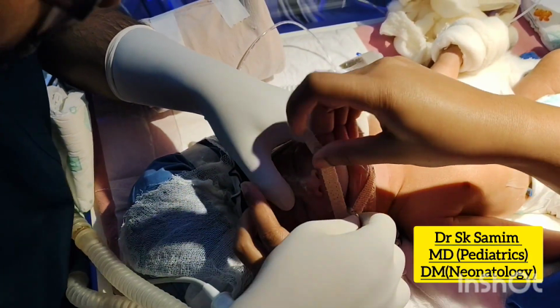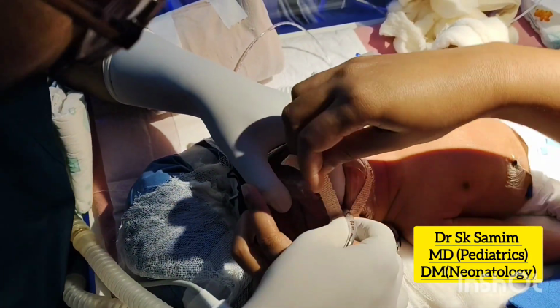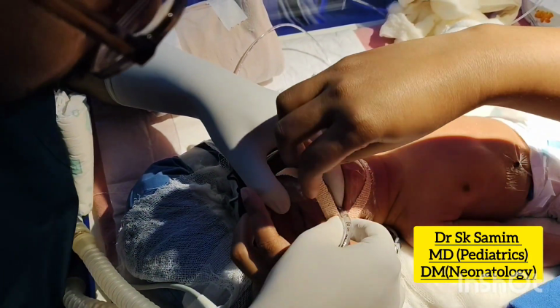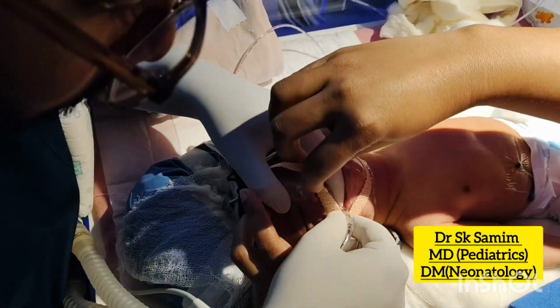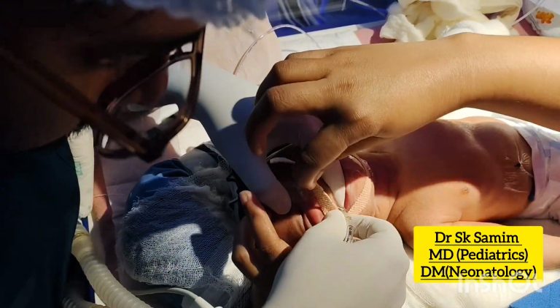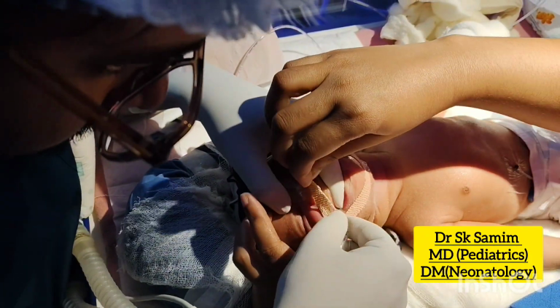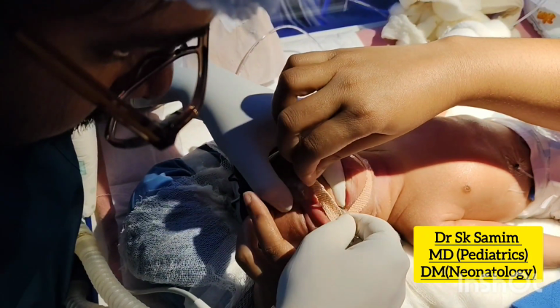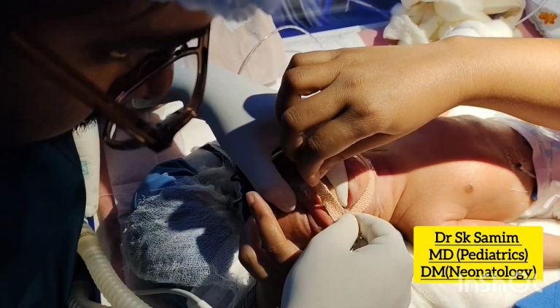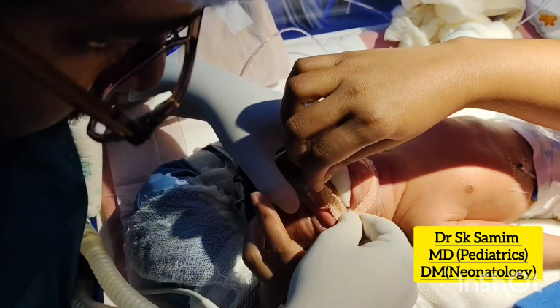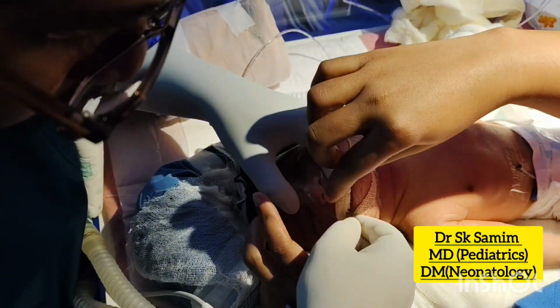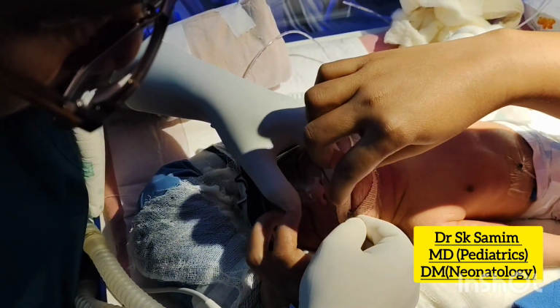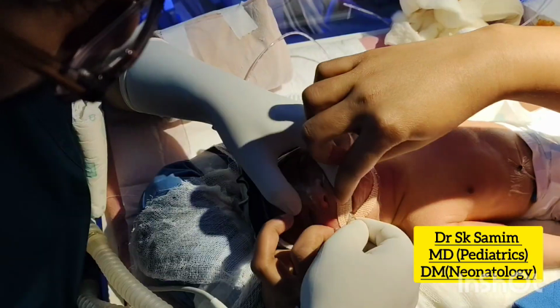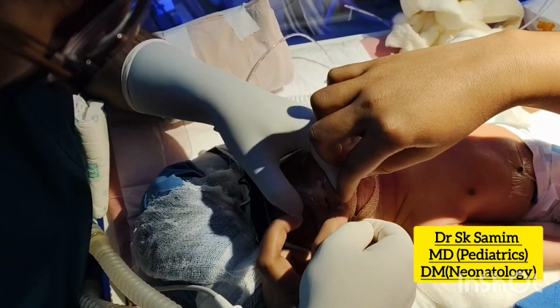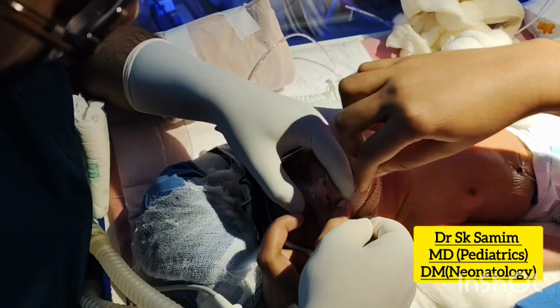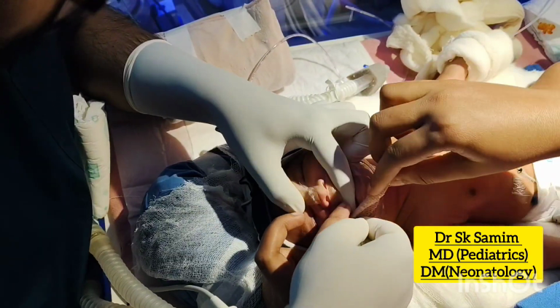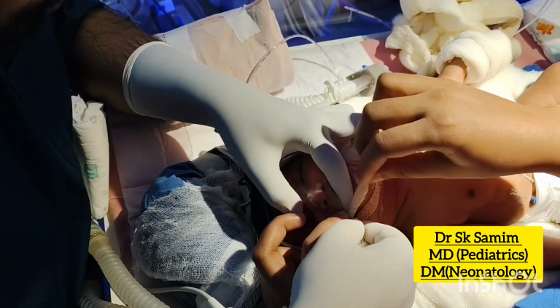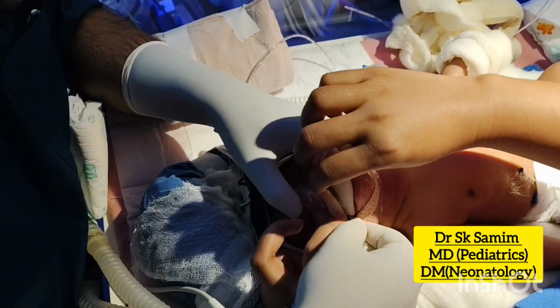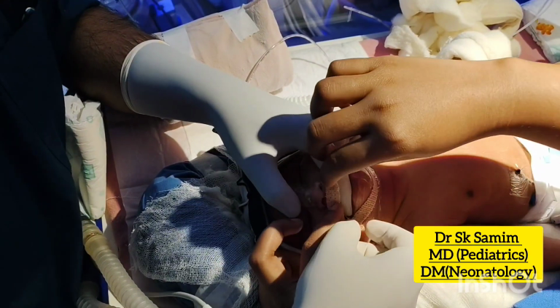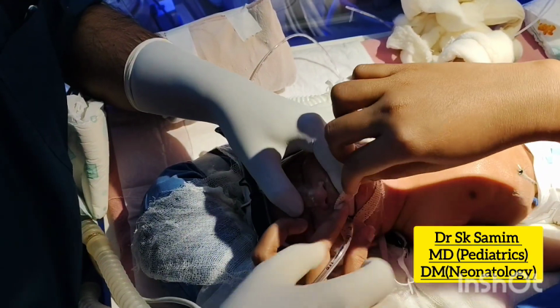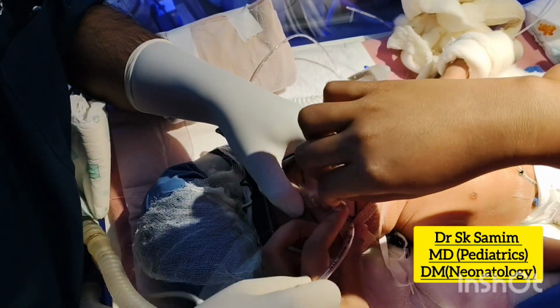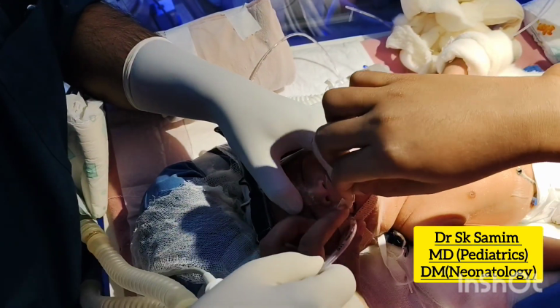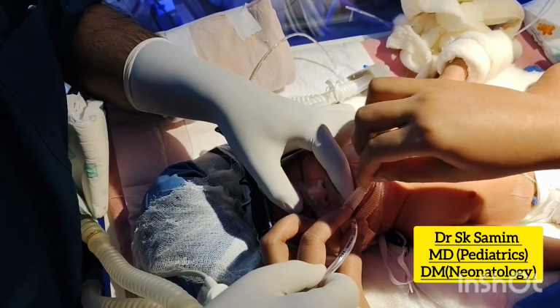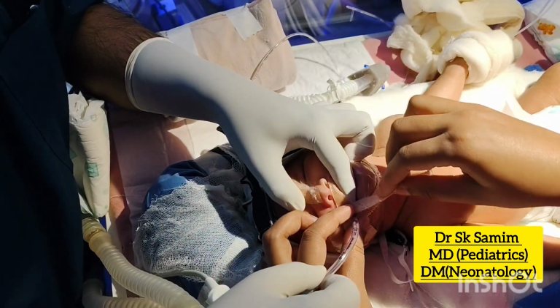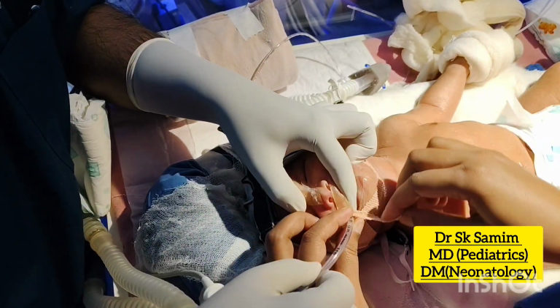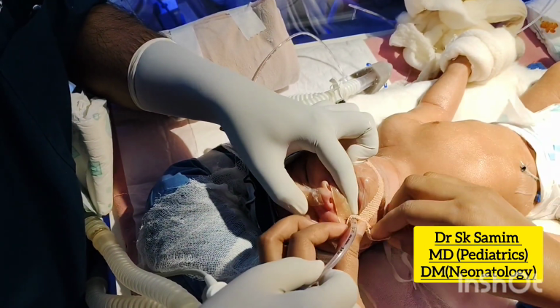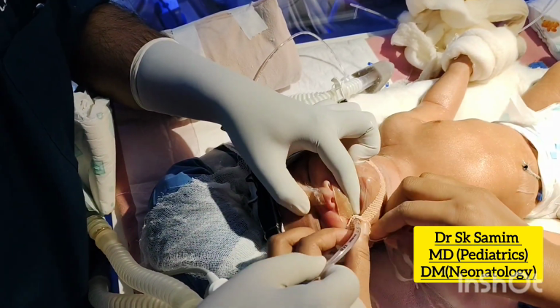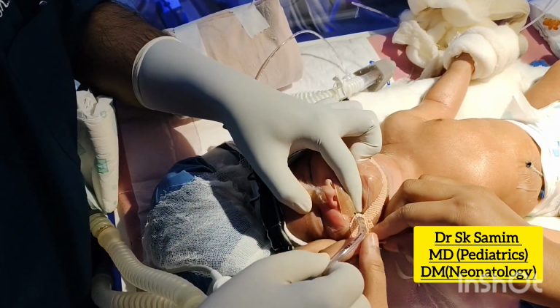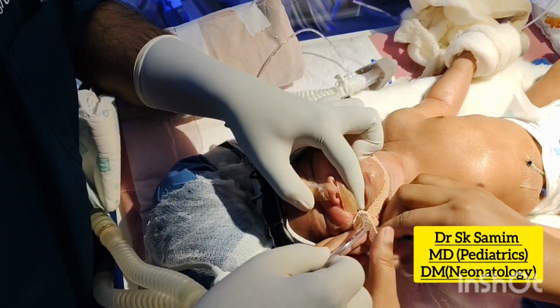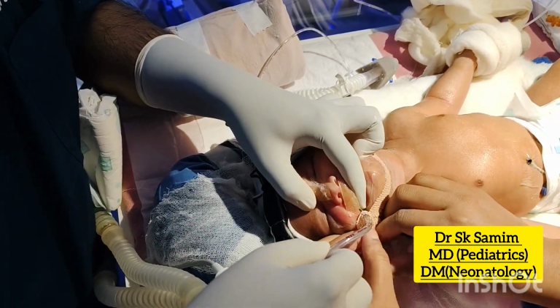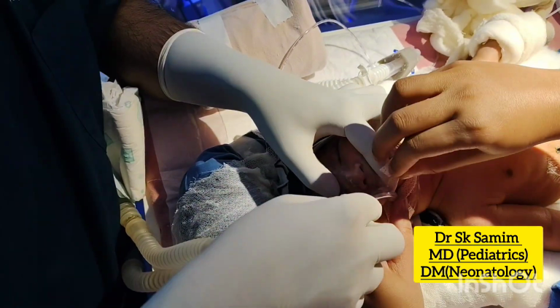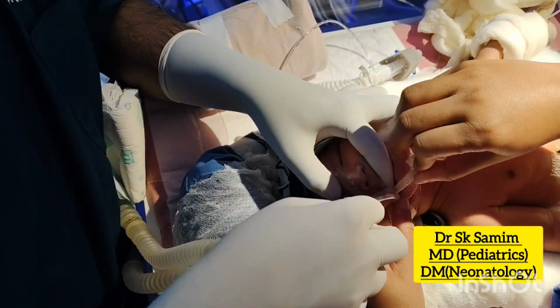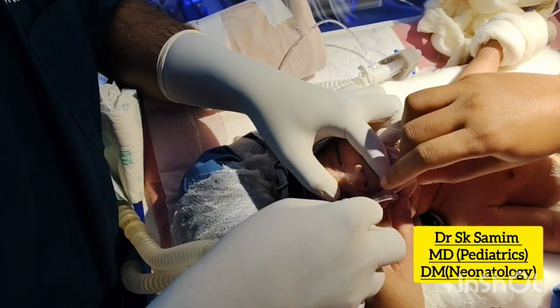Fixation of the ET tube is done with Tegaderm Skin Protective Adhesive, followed by double fixation with 2 Y-shaped Dynoplast Adhesive.